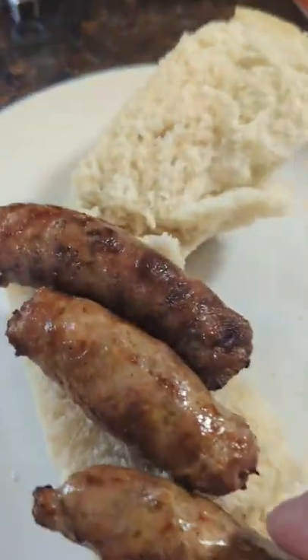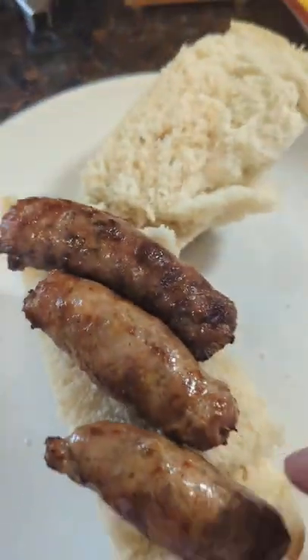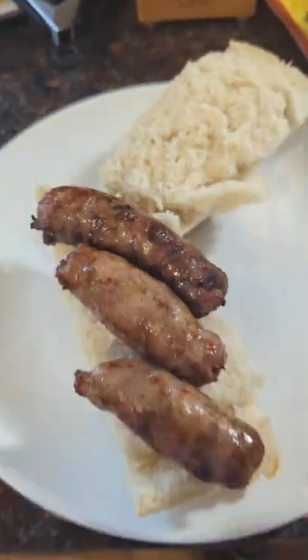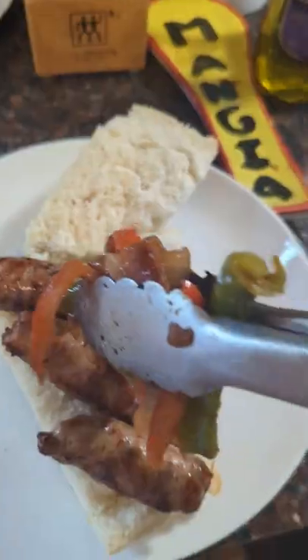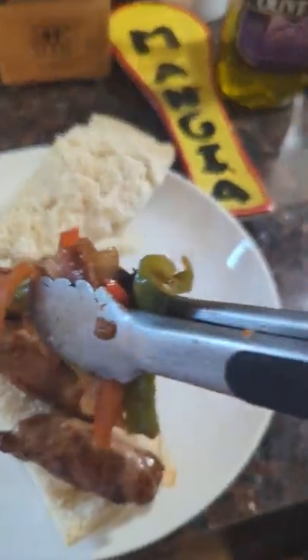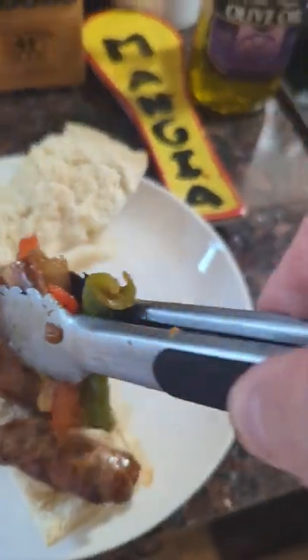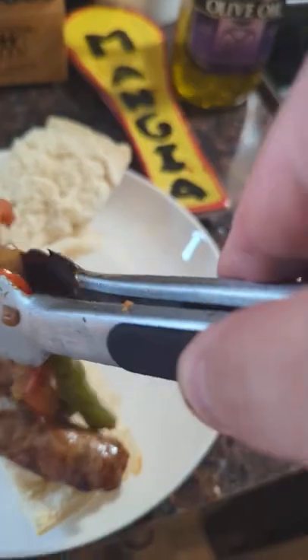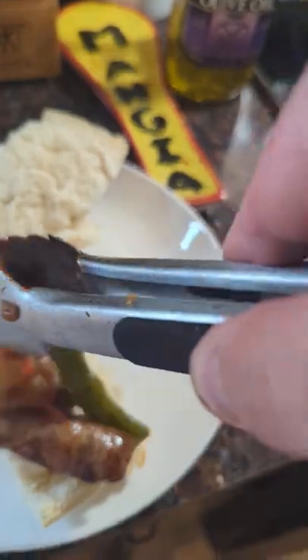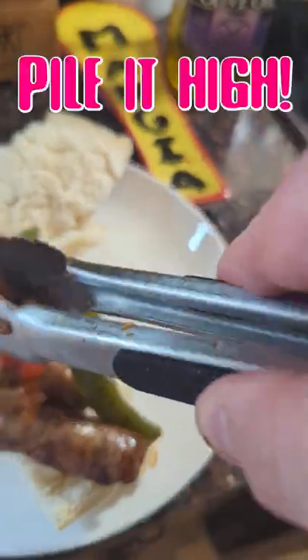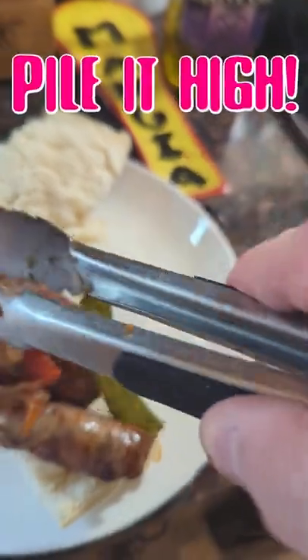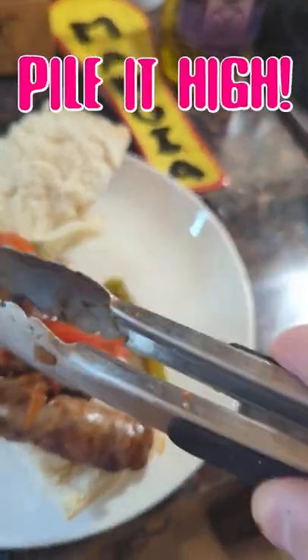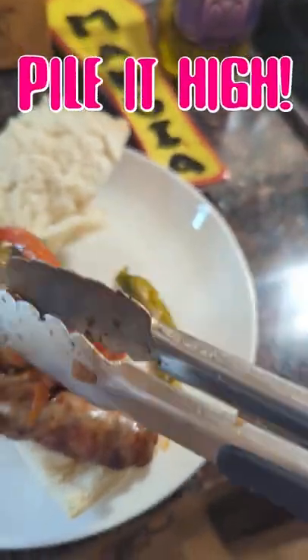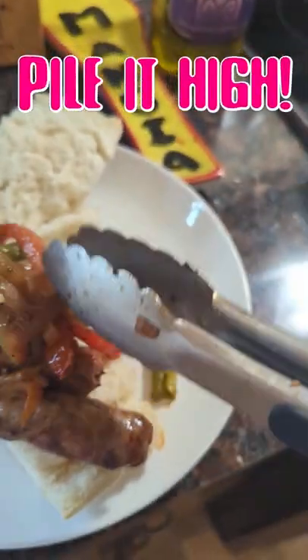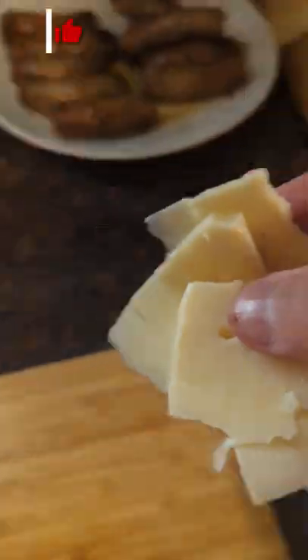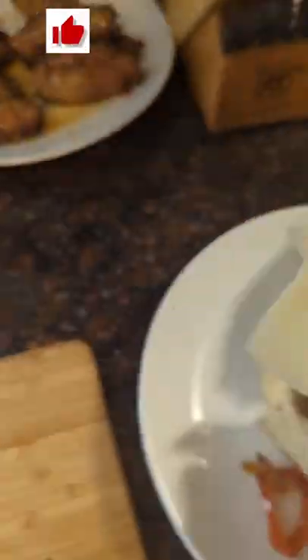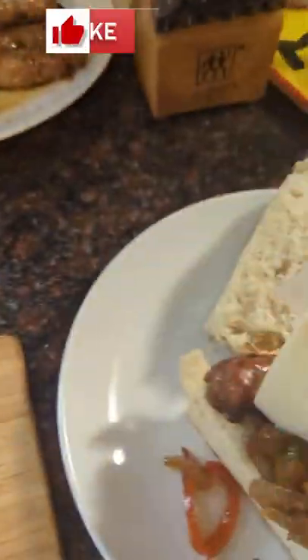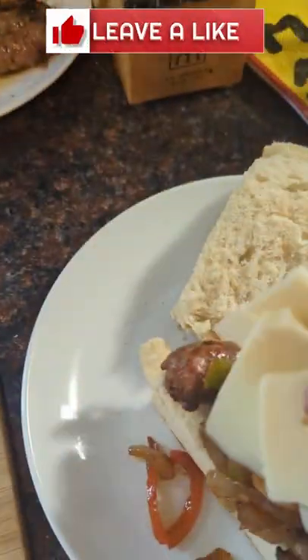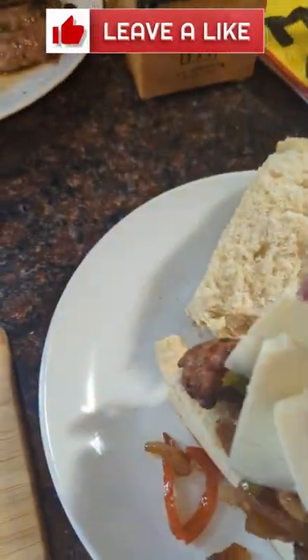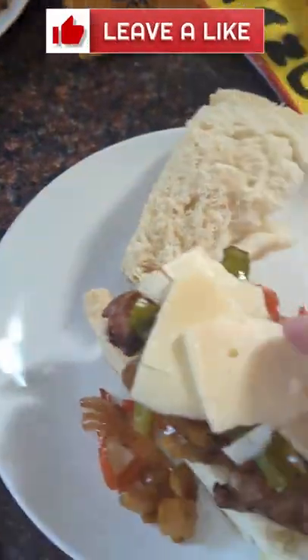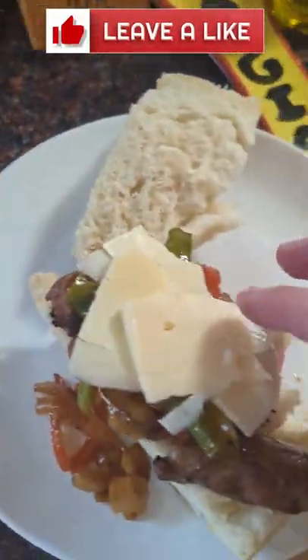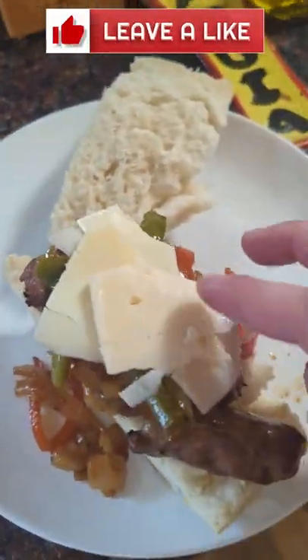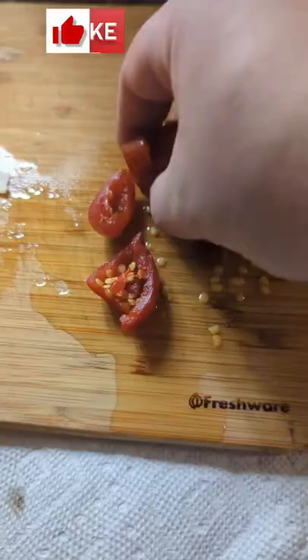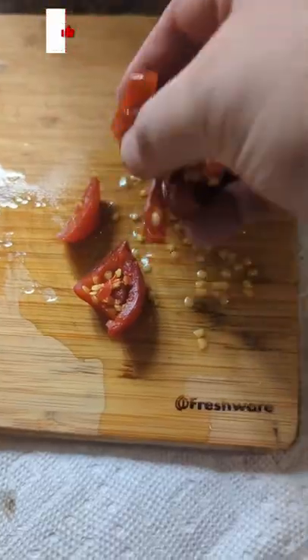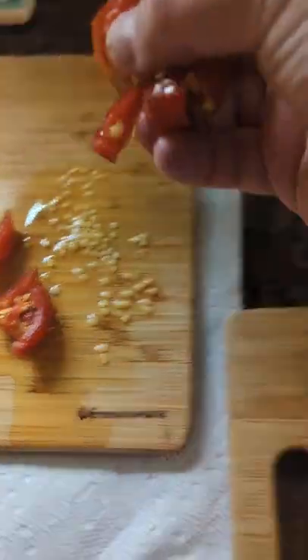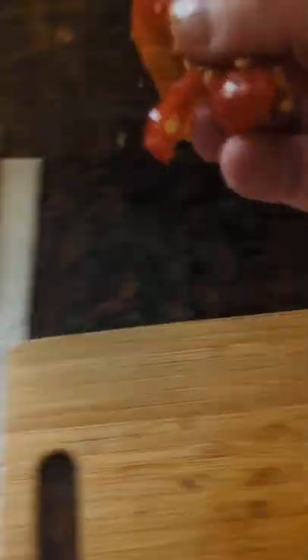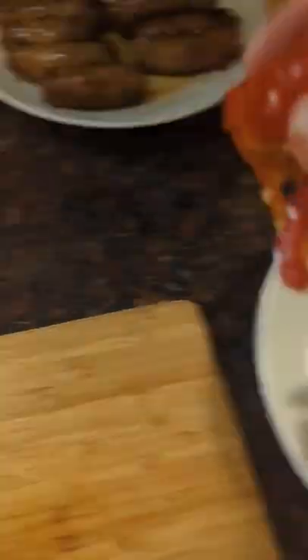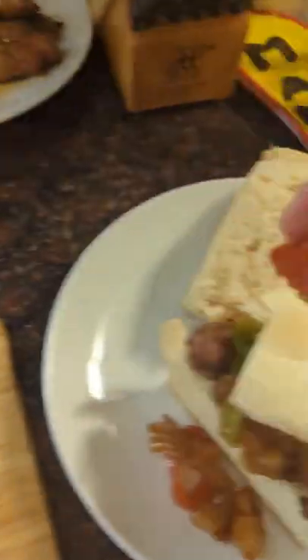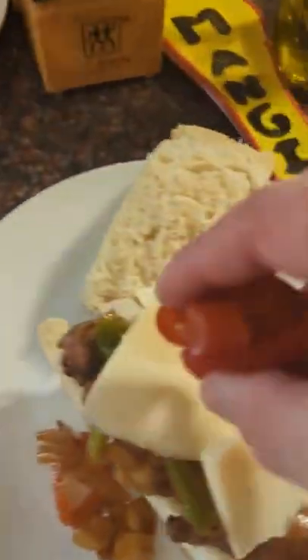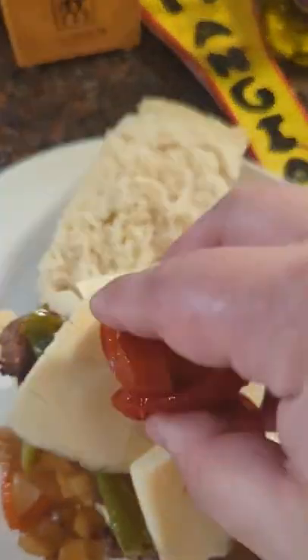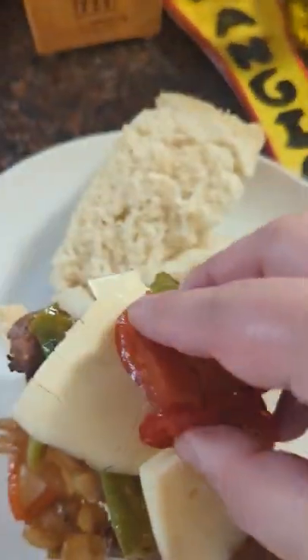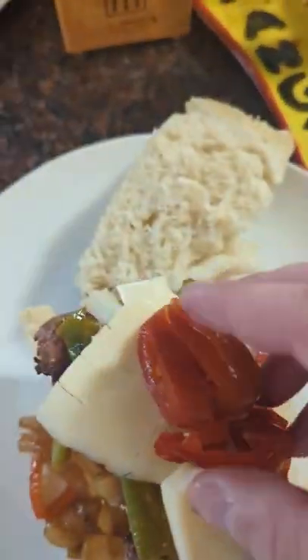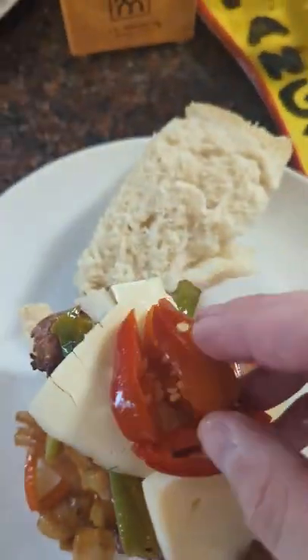Build your sandwich, pile it high, and get ready for the best sausage and pepper sandwich of your life.